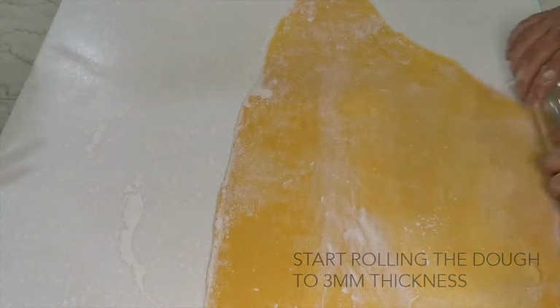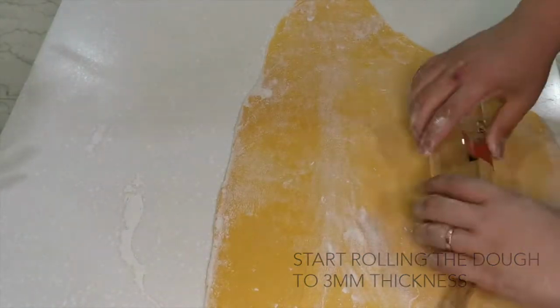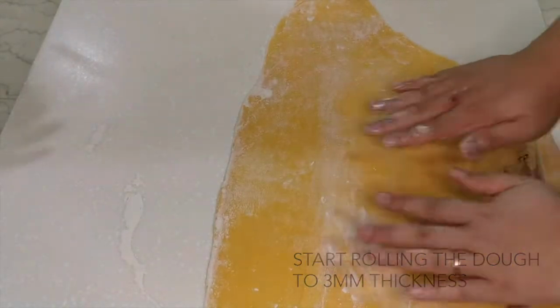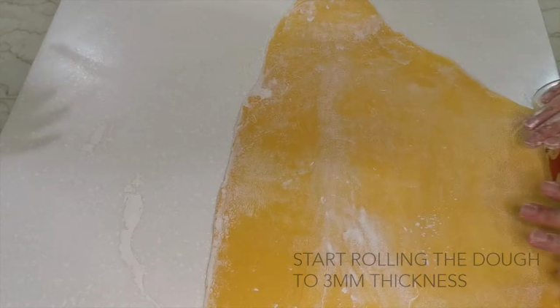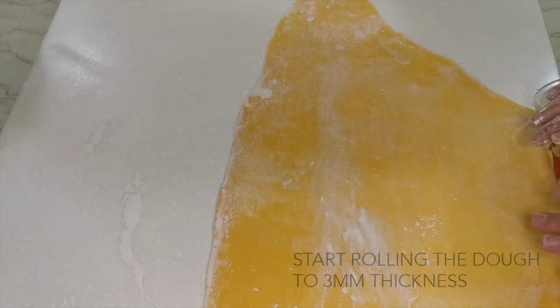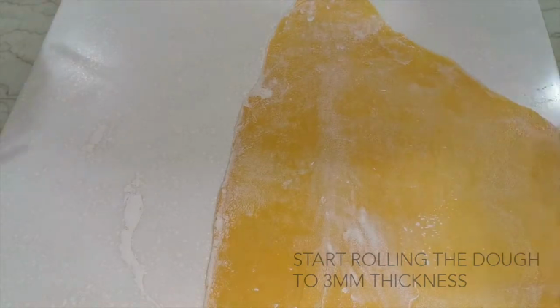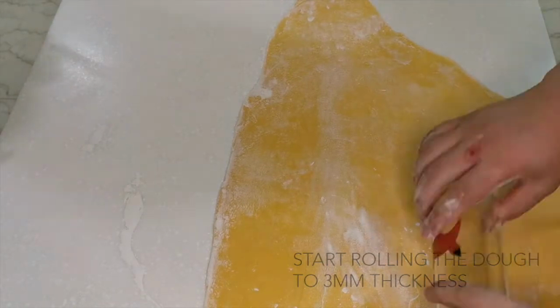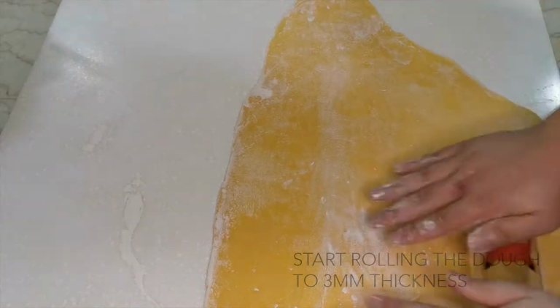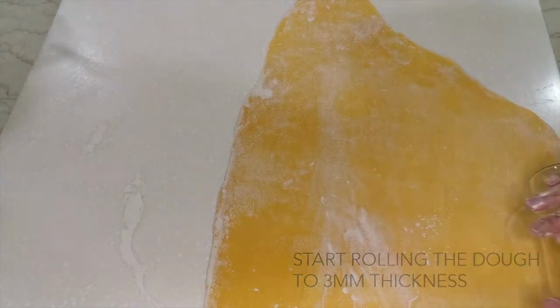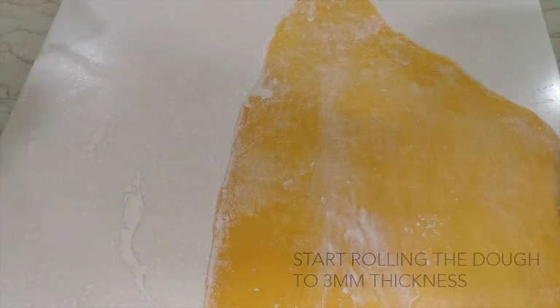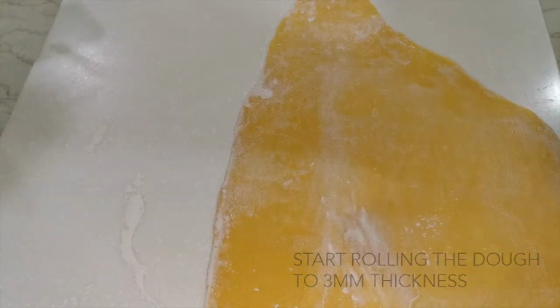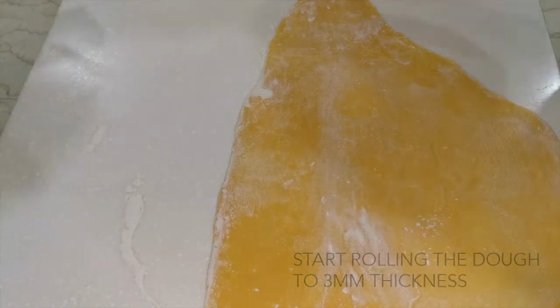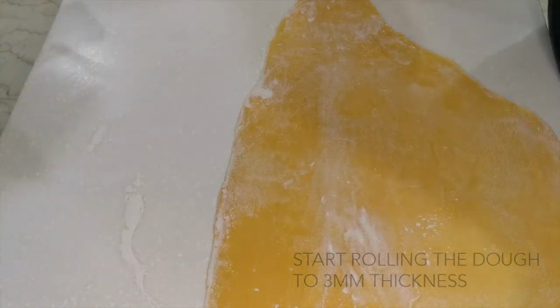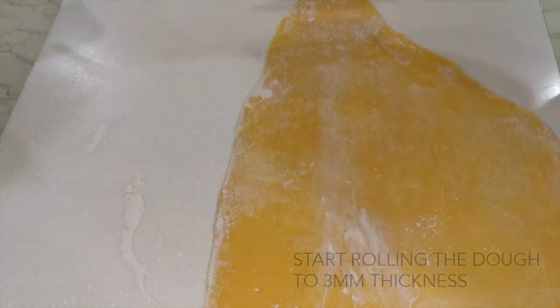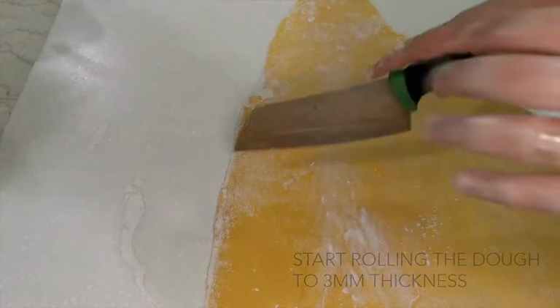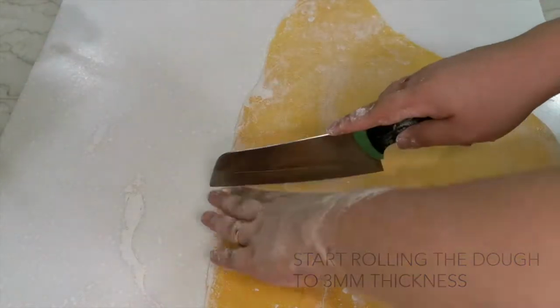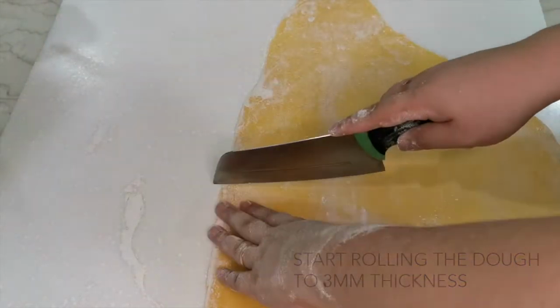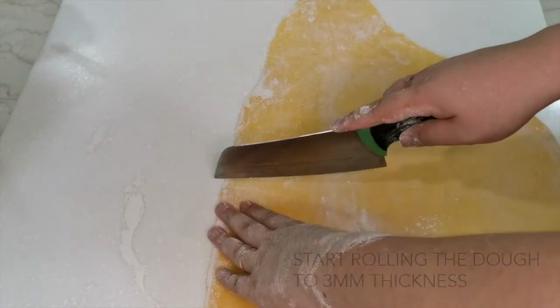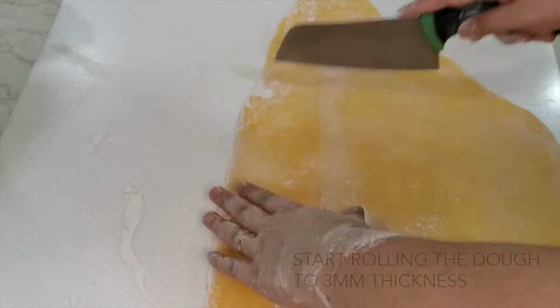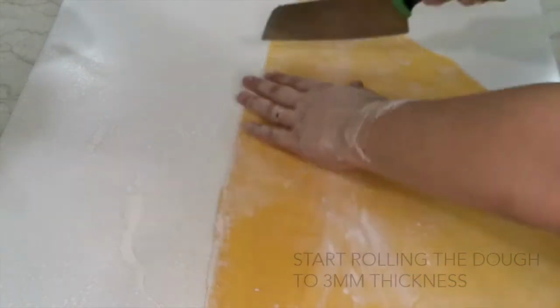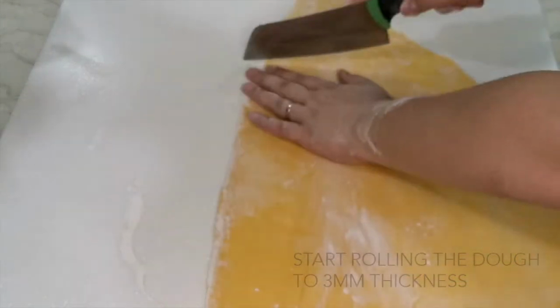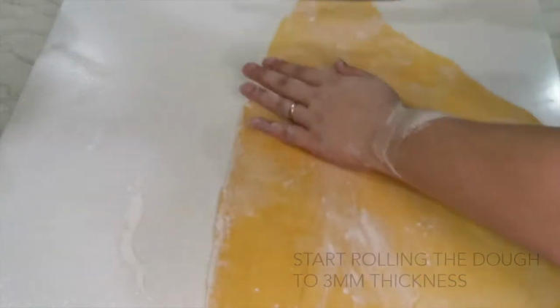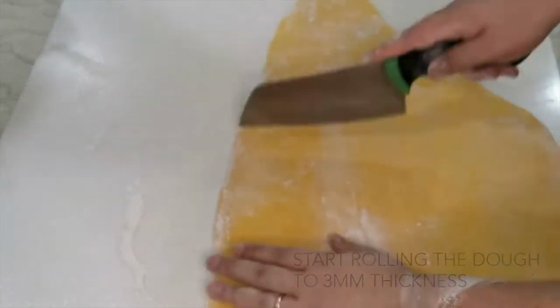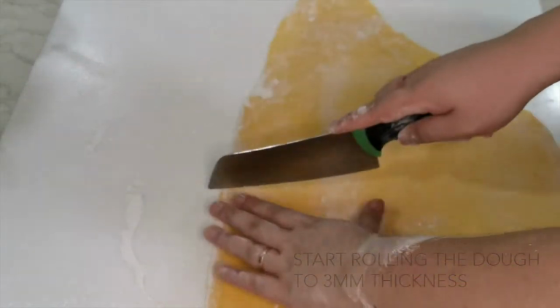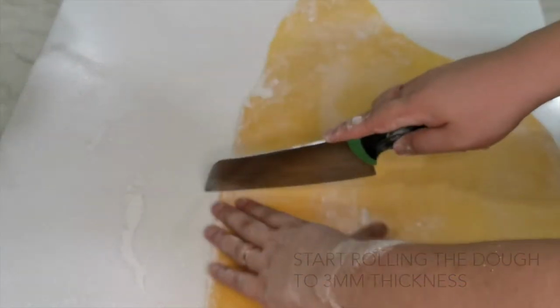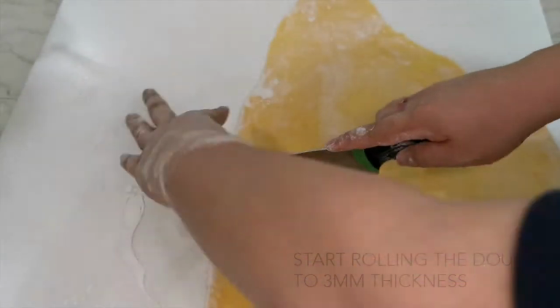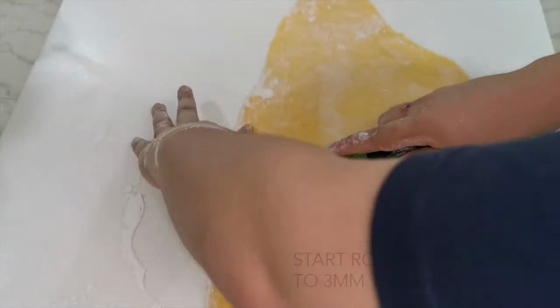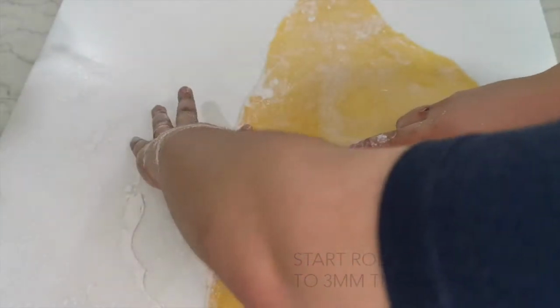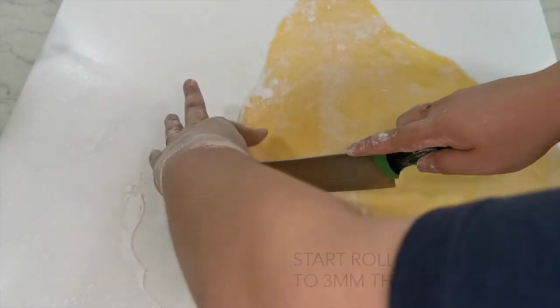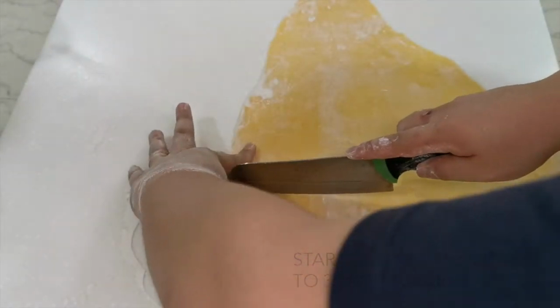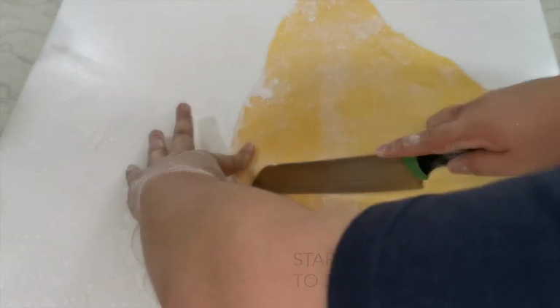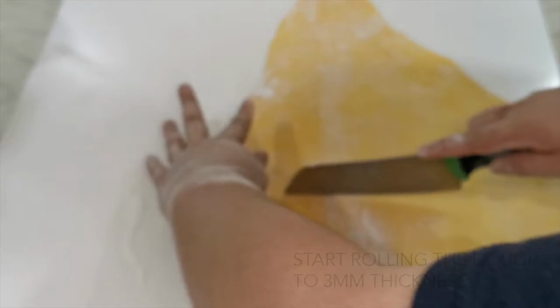If the pasta sheet is too long, you may cut it in half for easier handling later on.